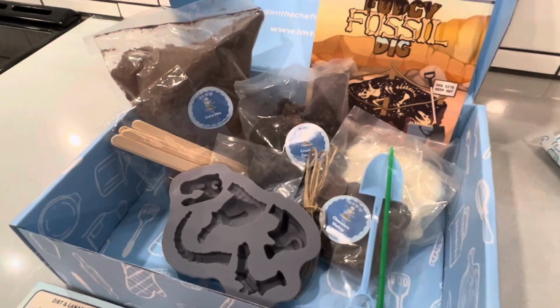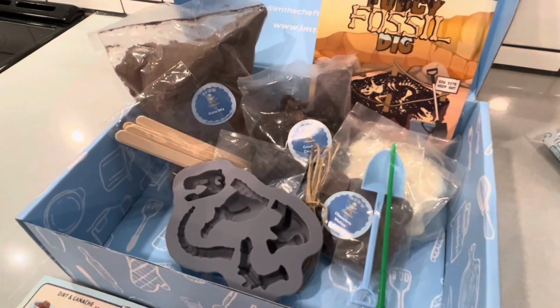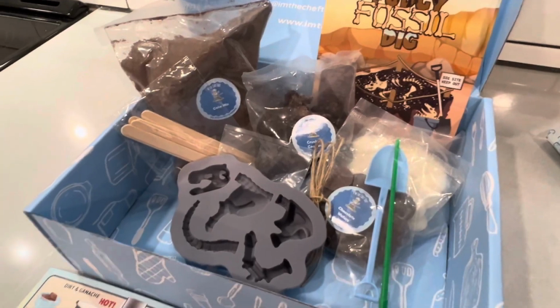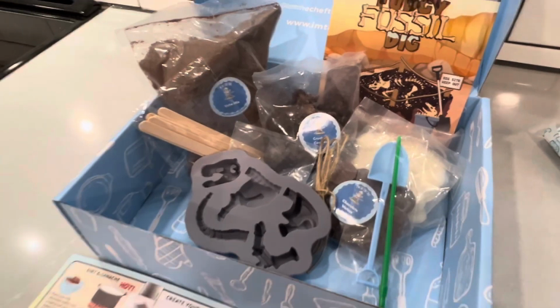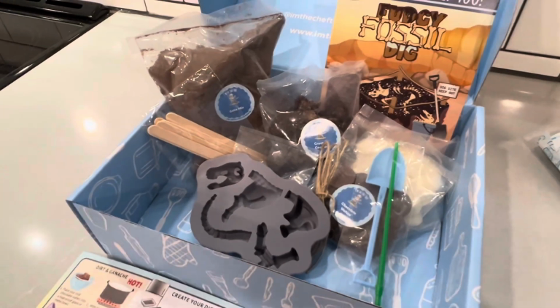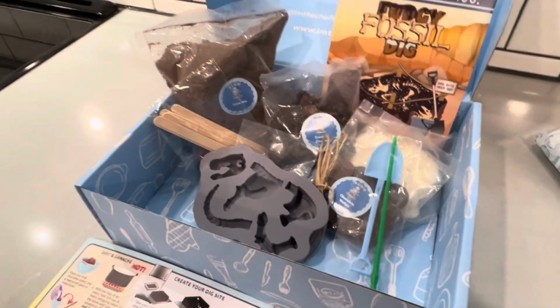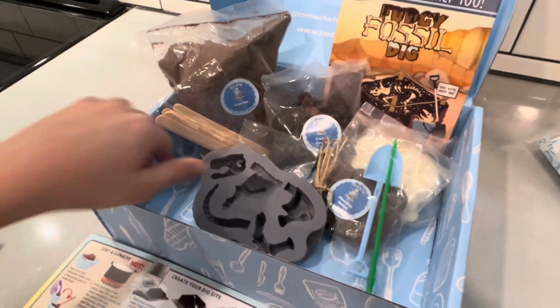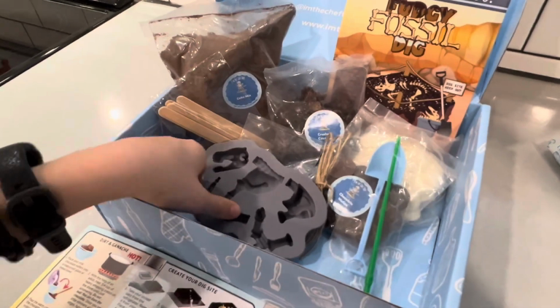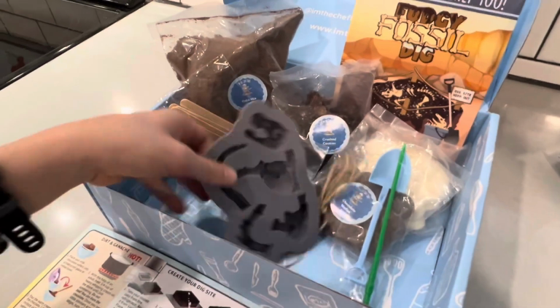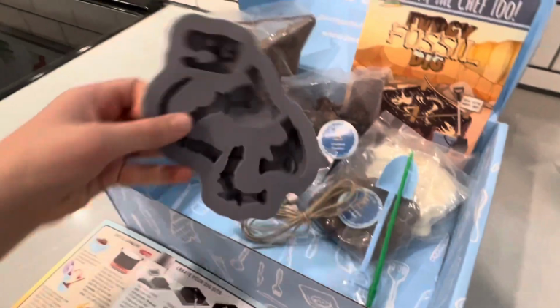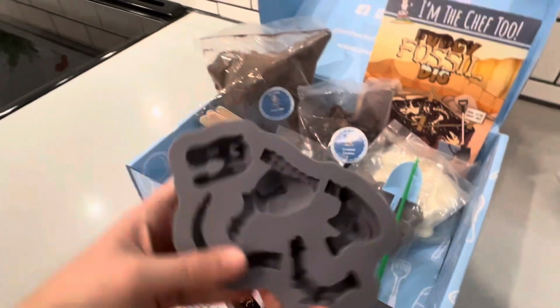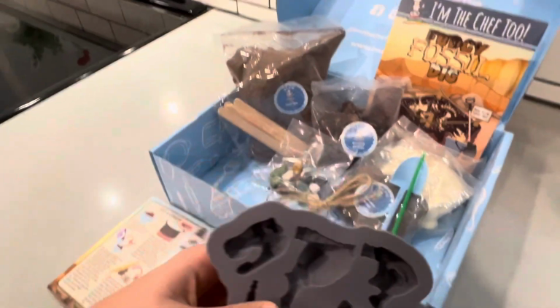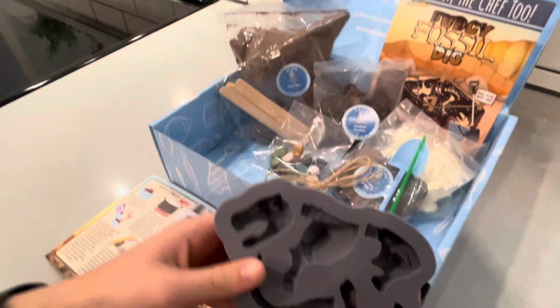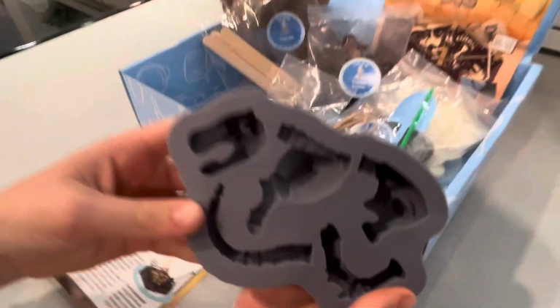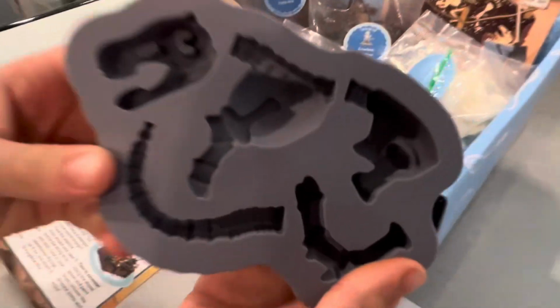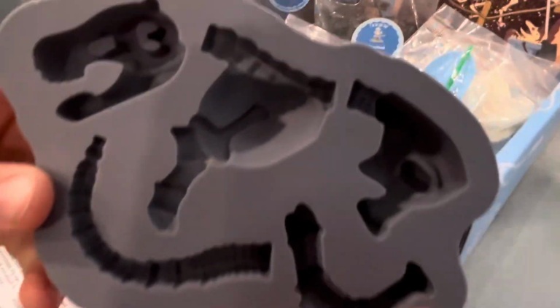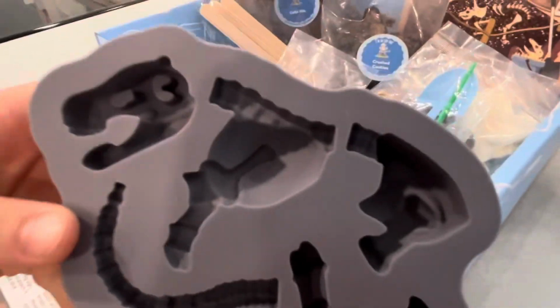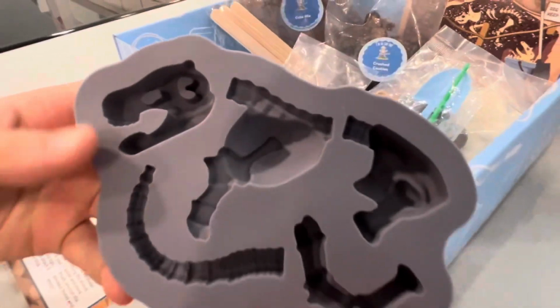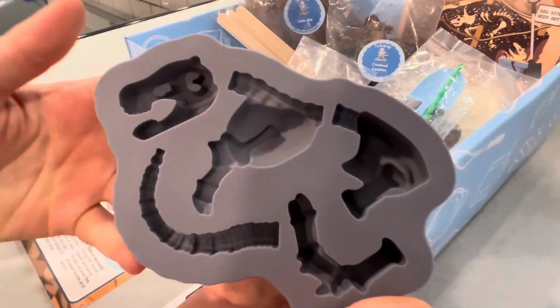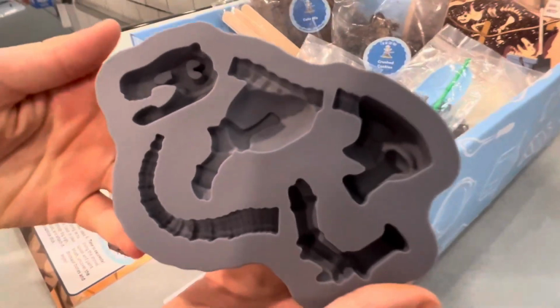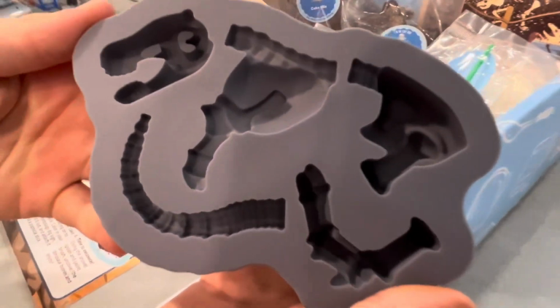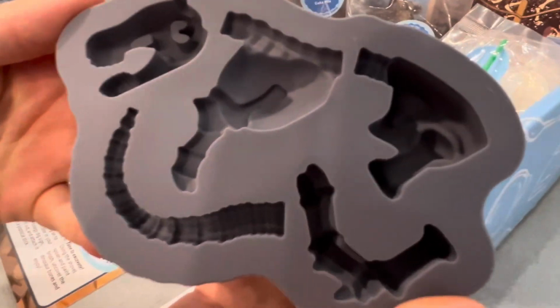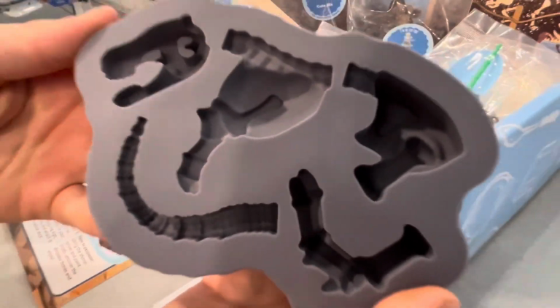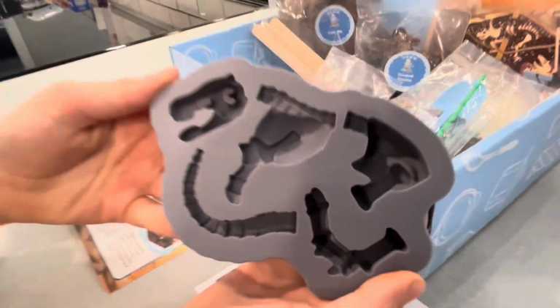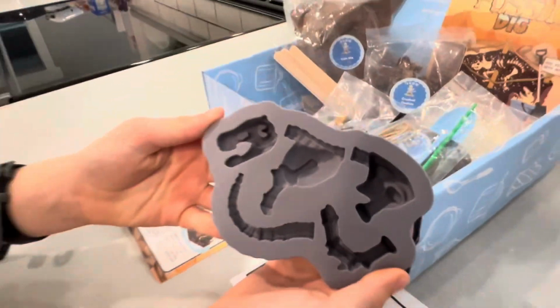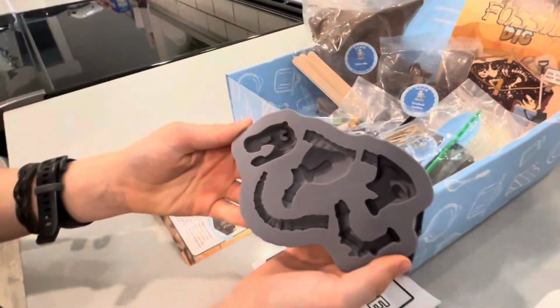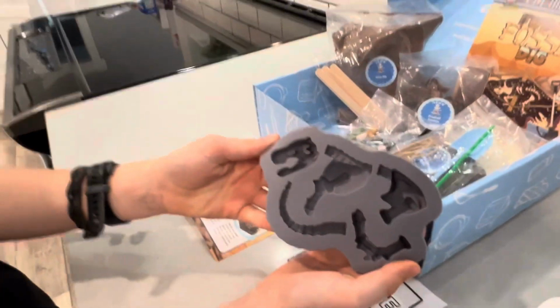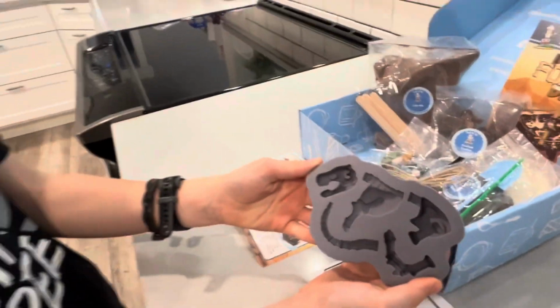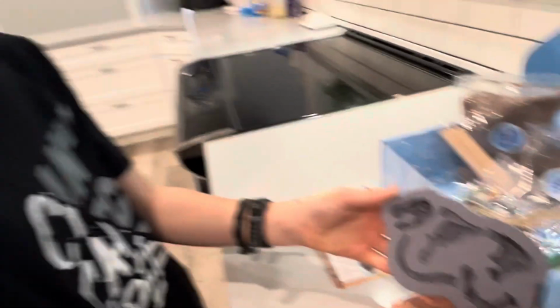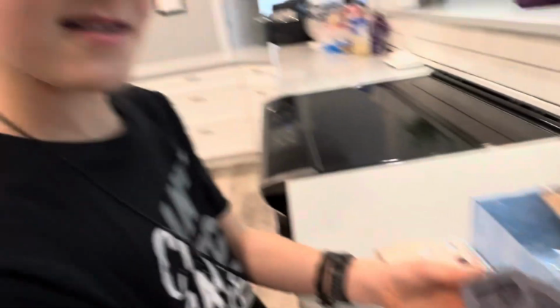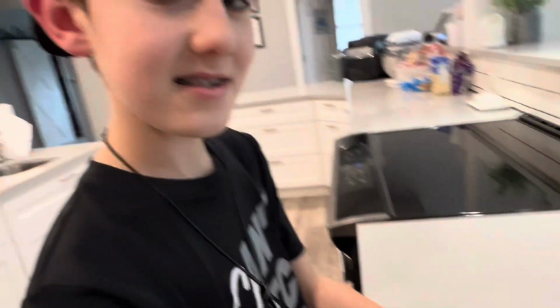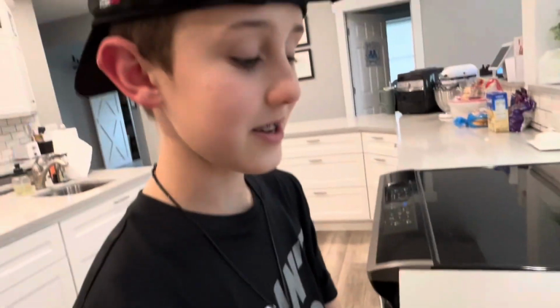Canyon, what do you think is the coolest part of this? This one — it makes a T-Rex dinosaur move. Oh, so cool. Are you excited to get started? Yep.